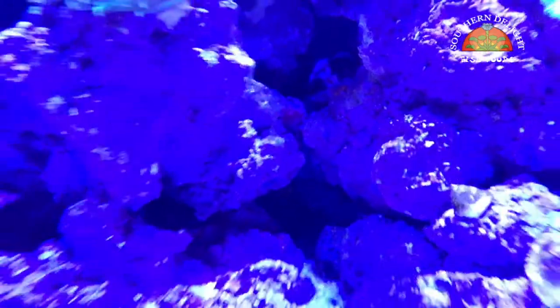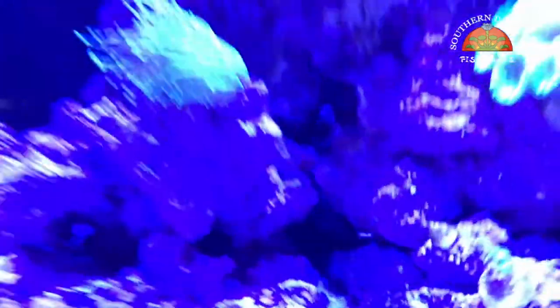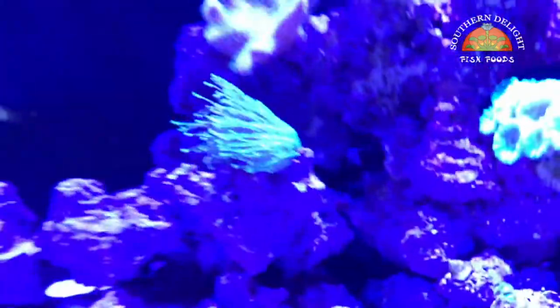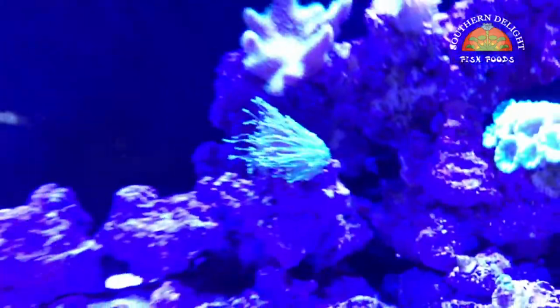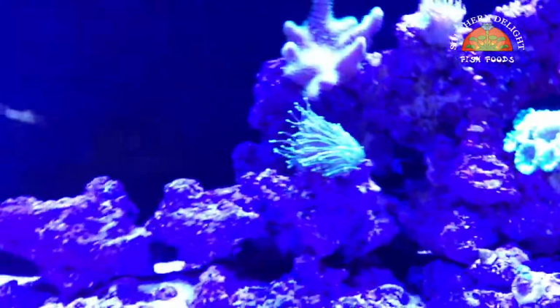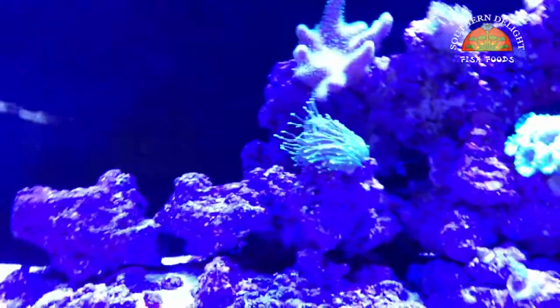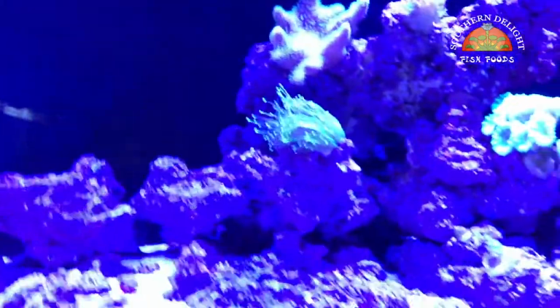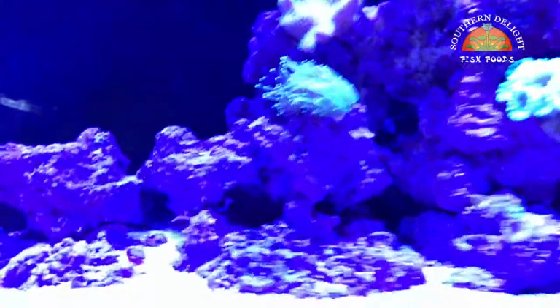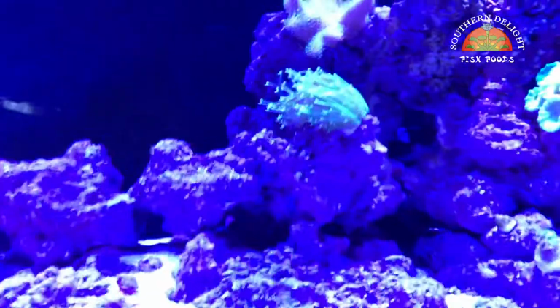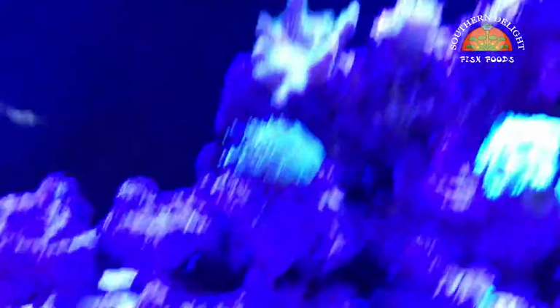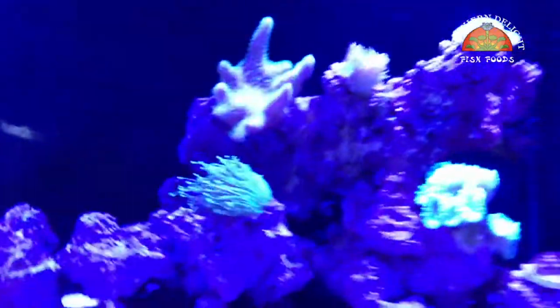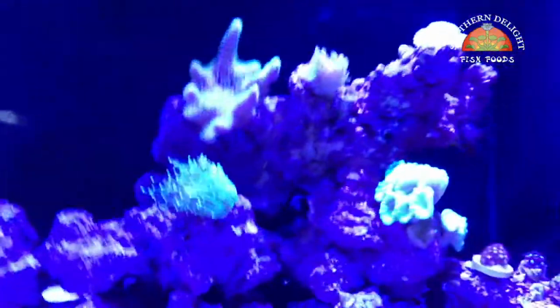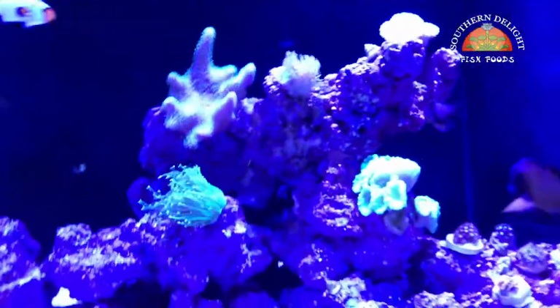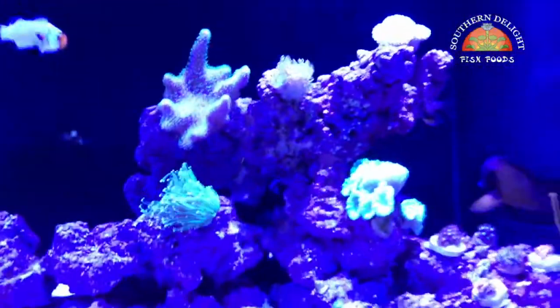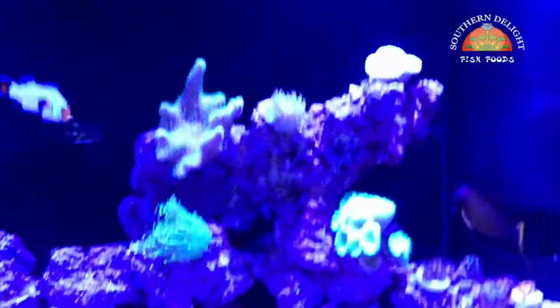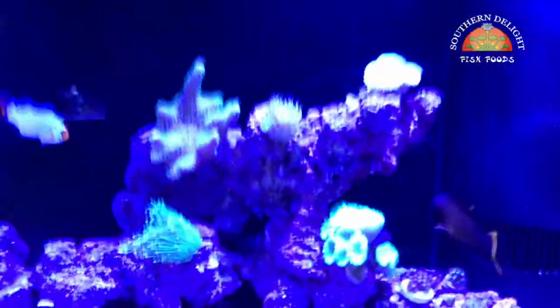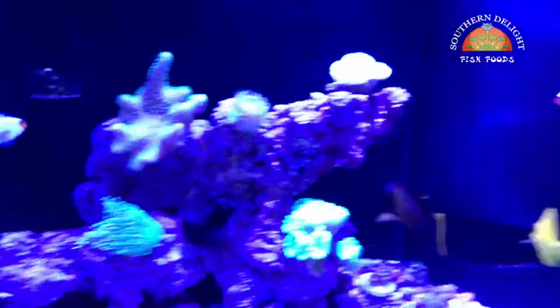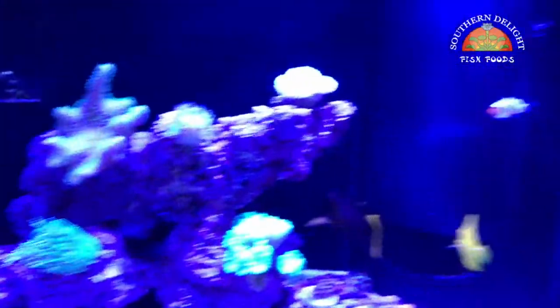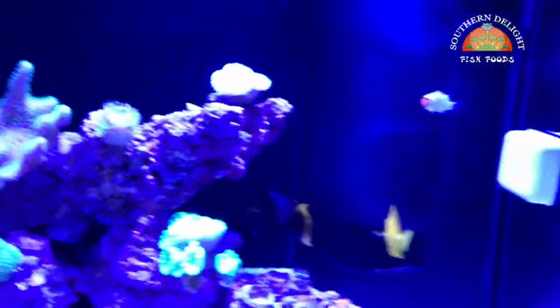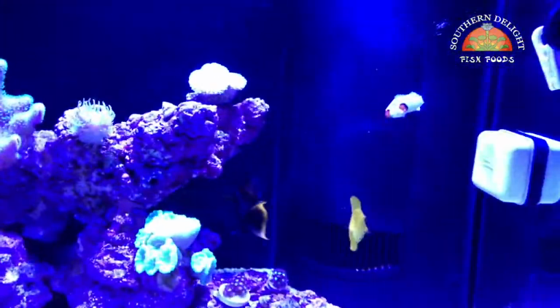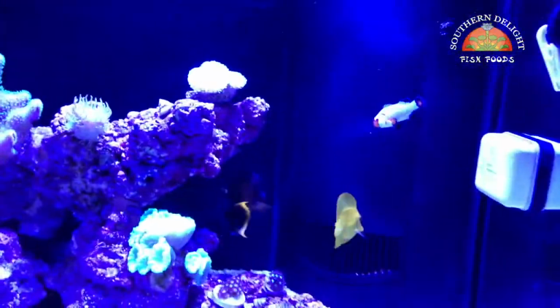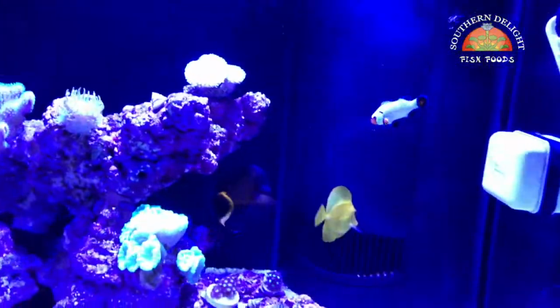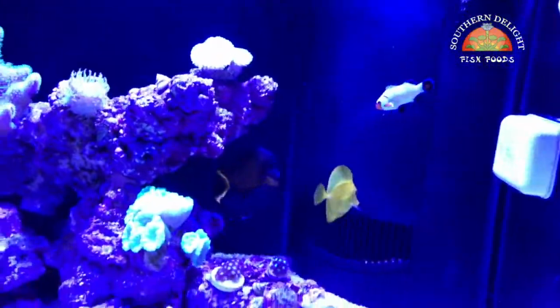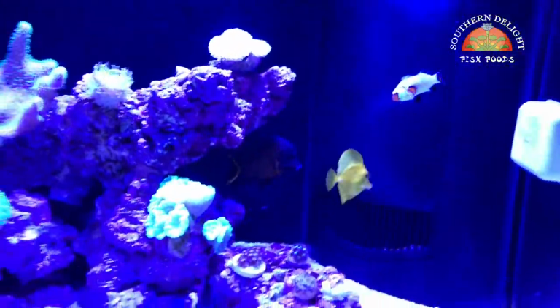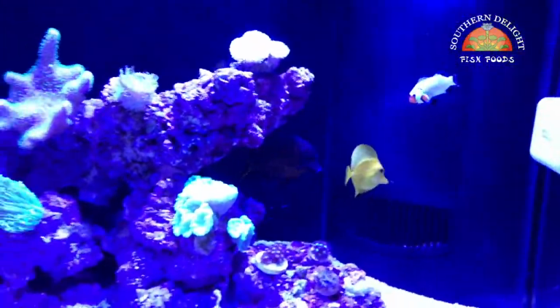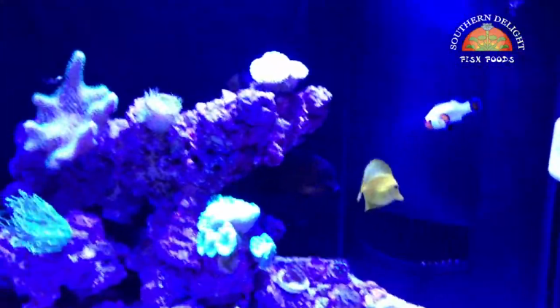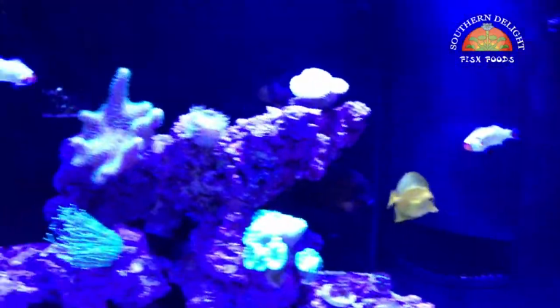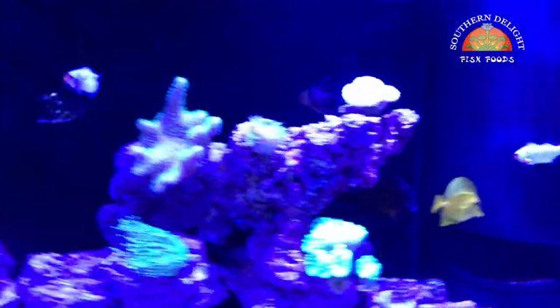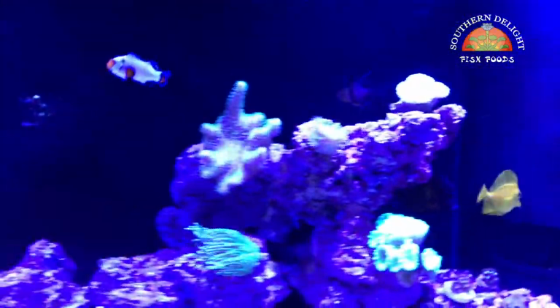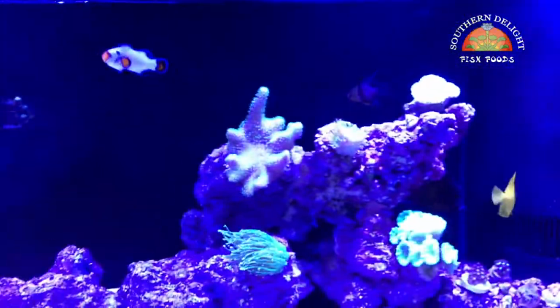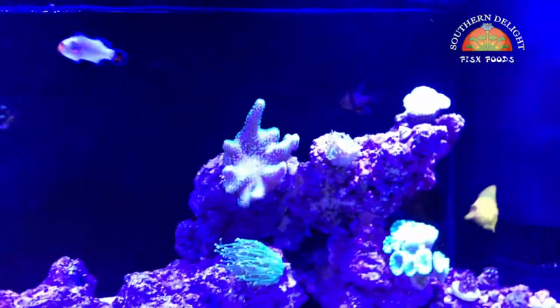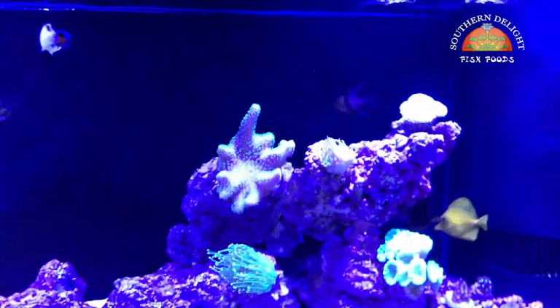I haven't seen him now for a week or more. But anyway, as far as fish goes, that's the additions.